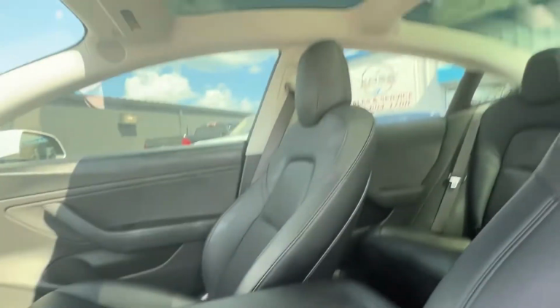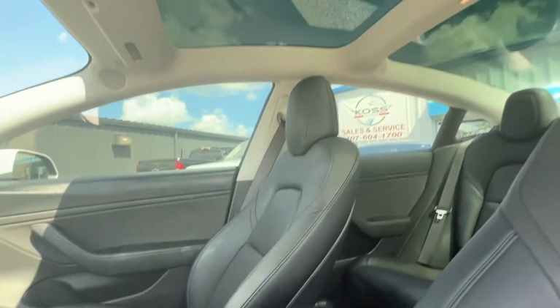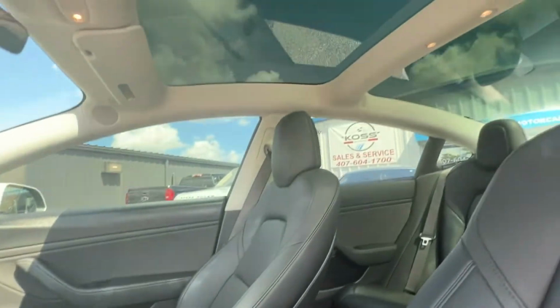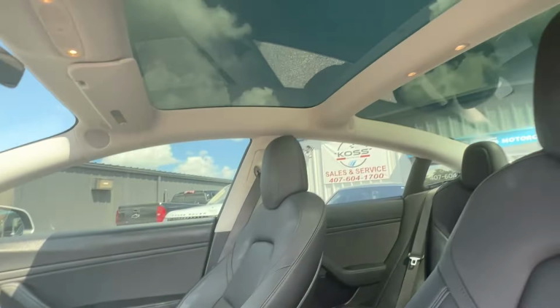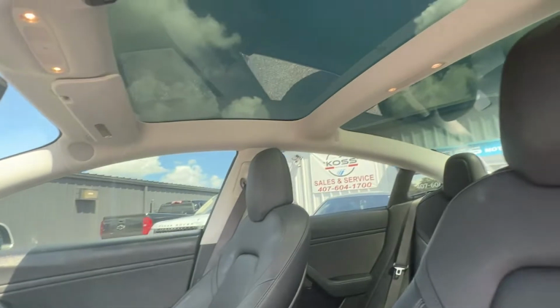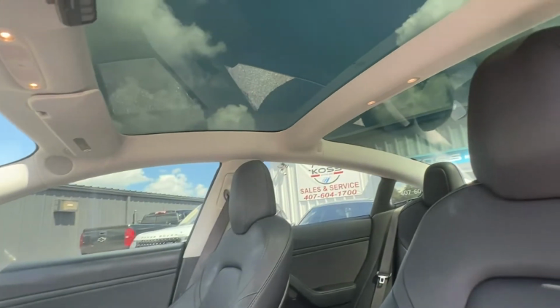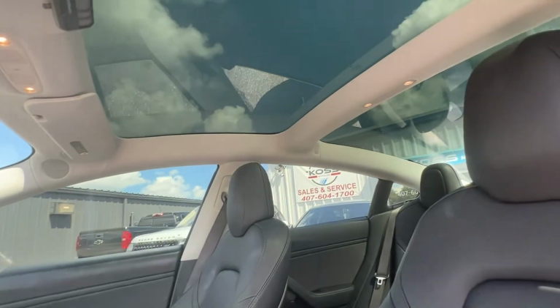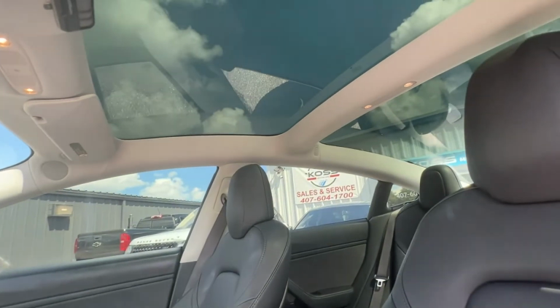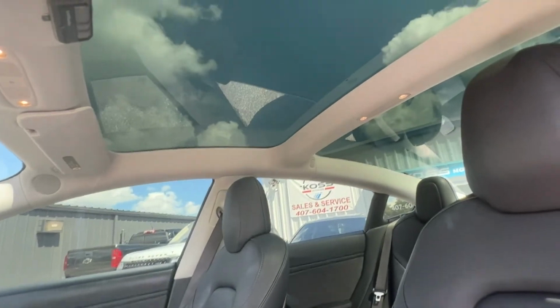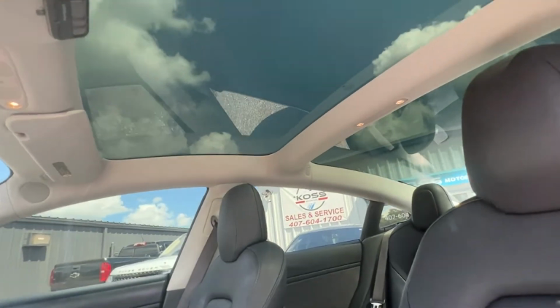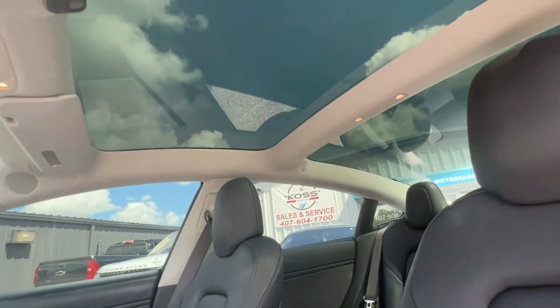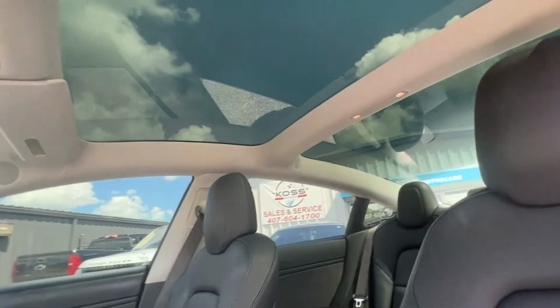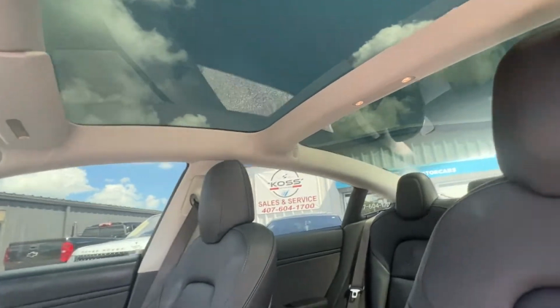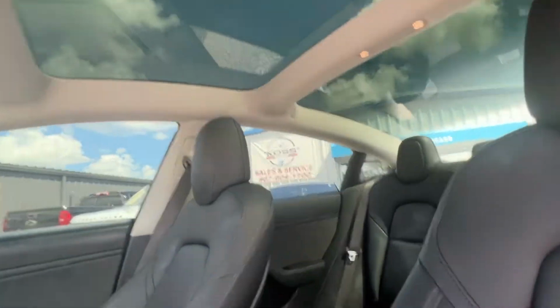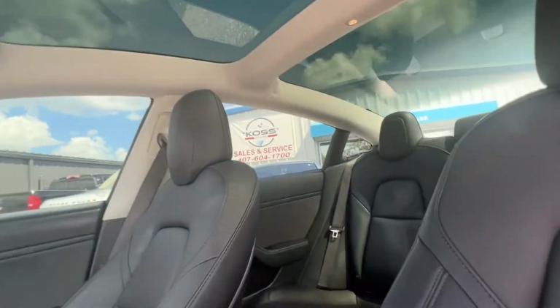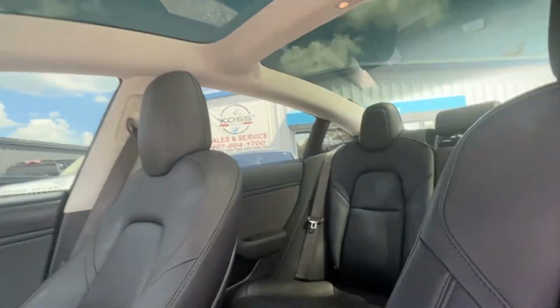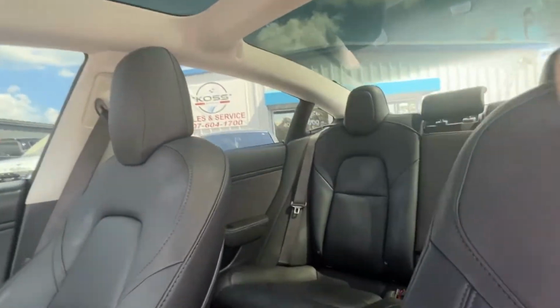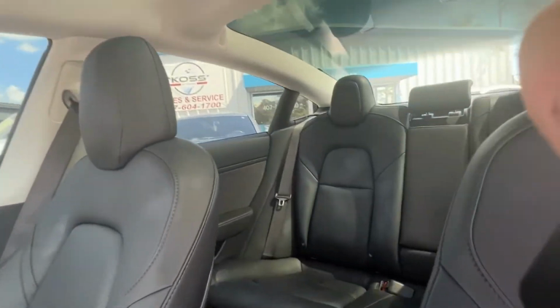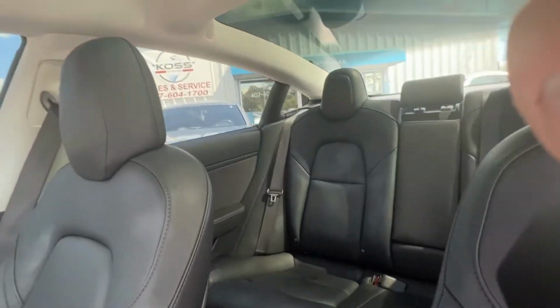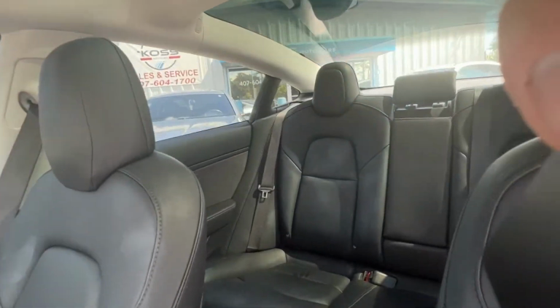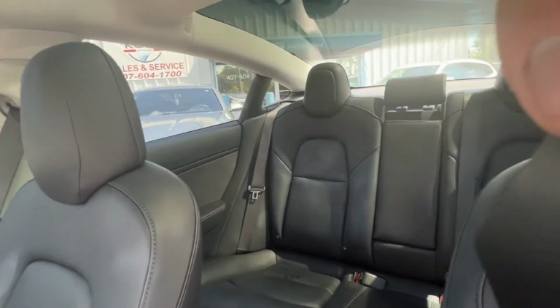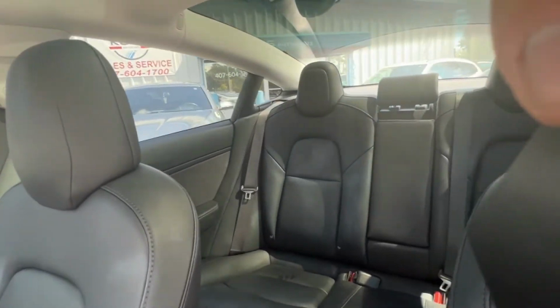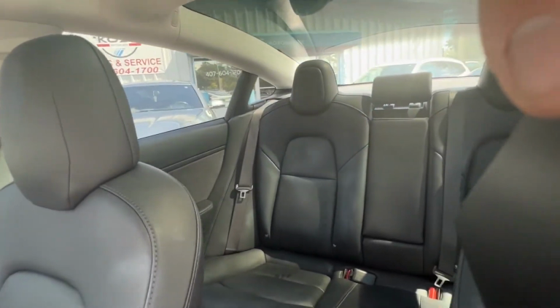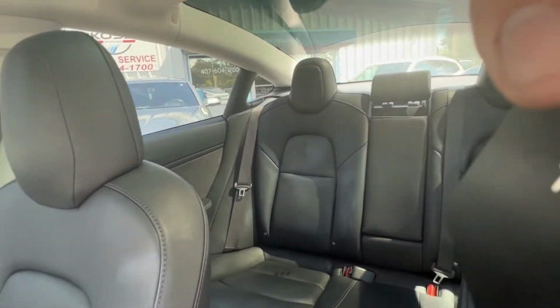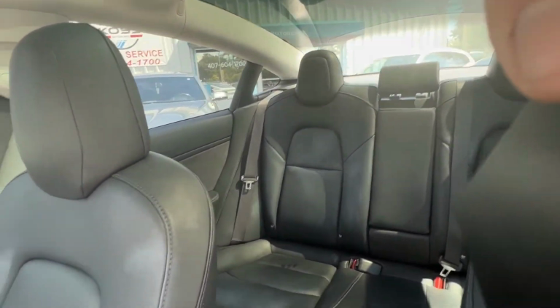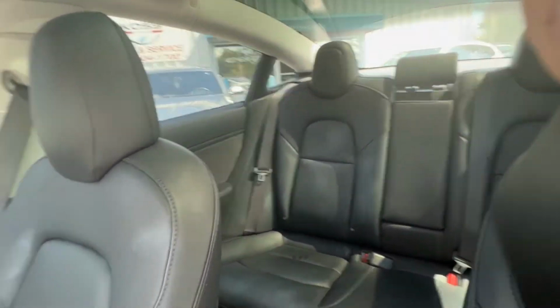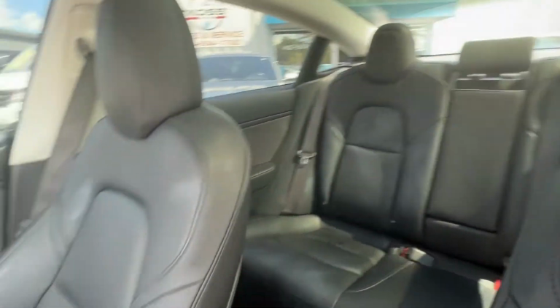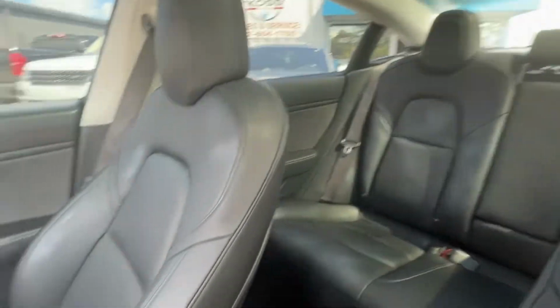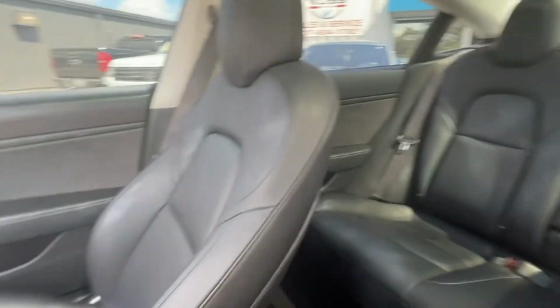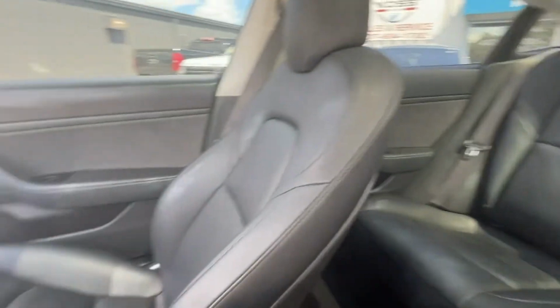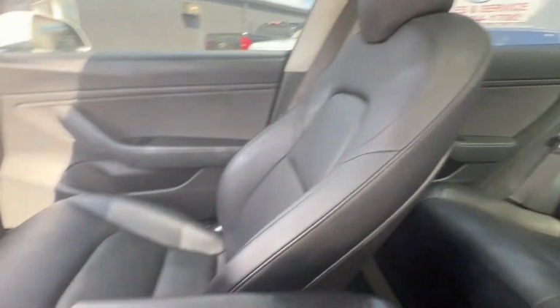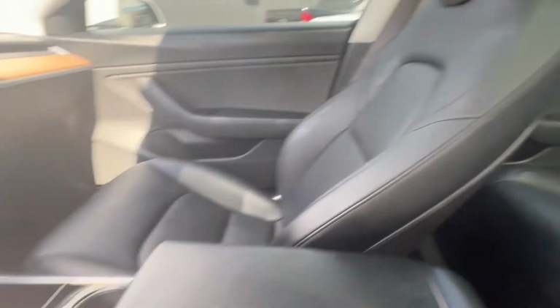The glass ceiling. Back seats as well. All the carpets.